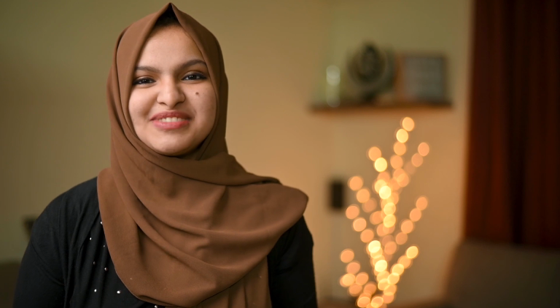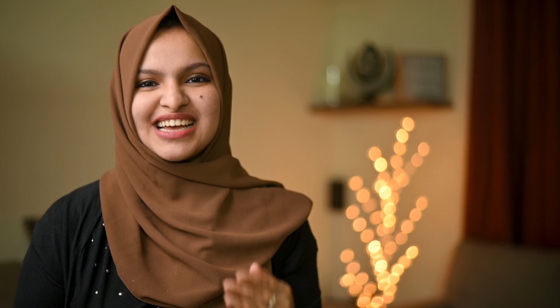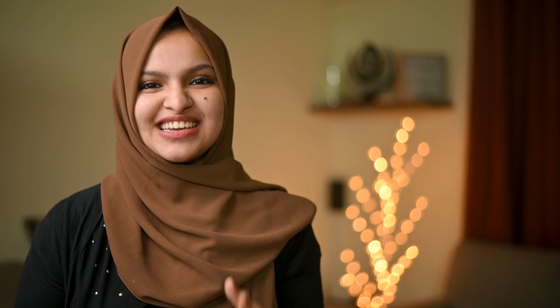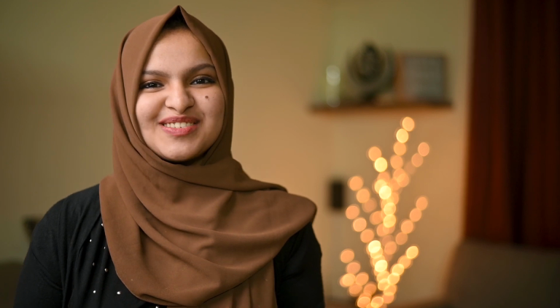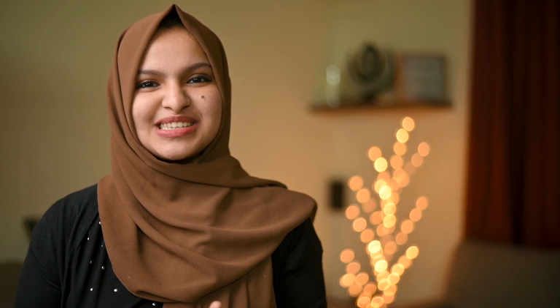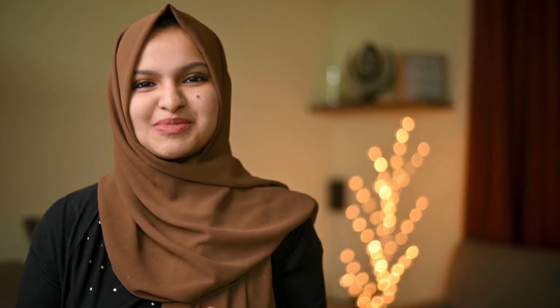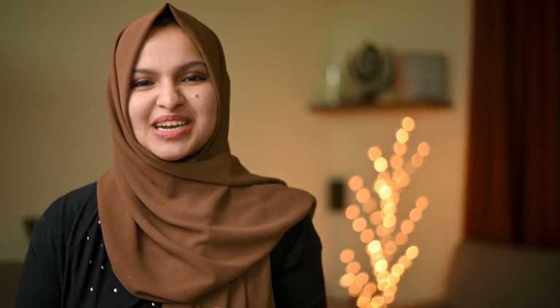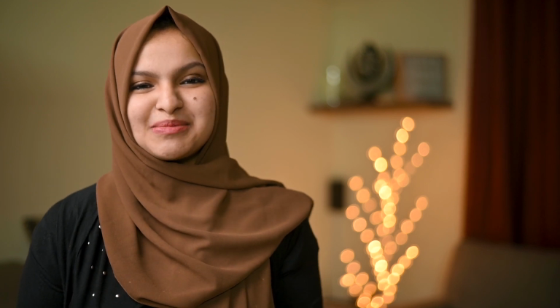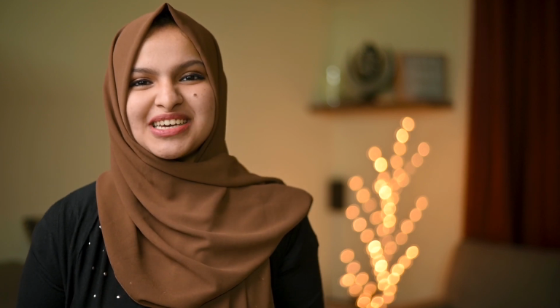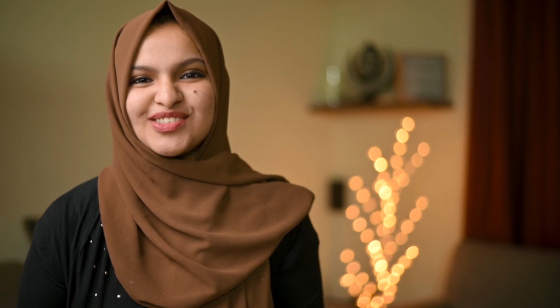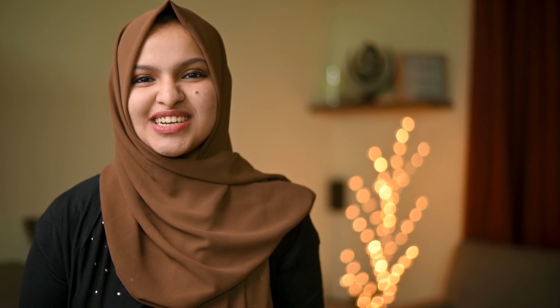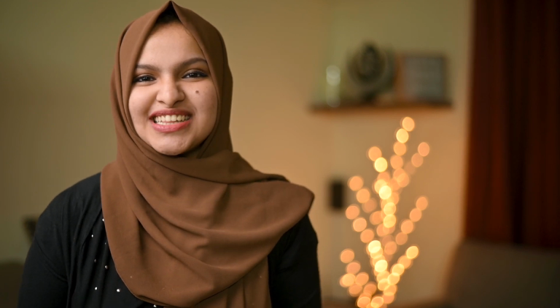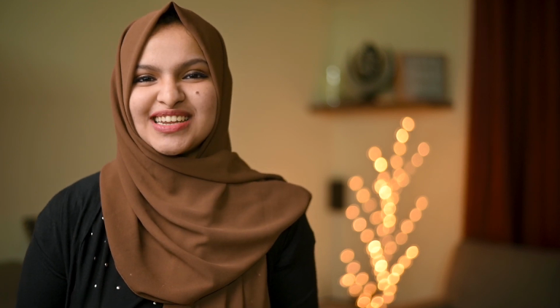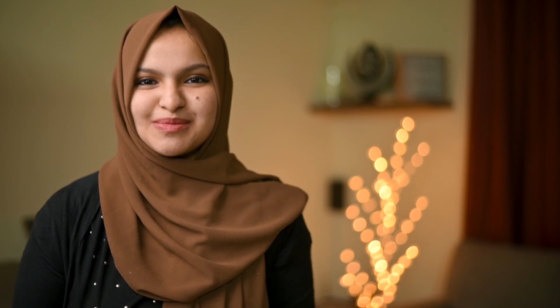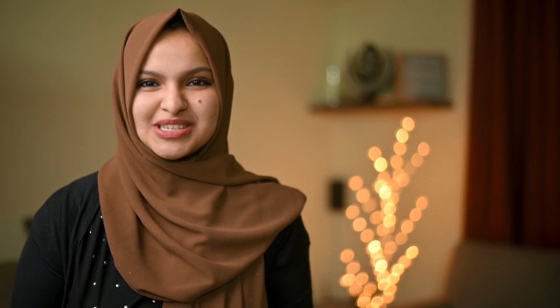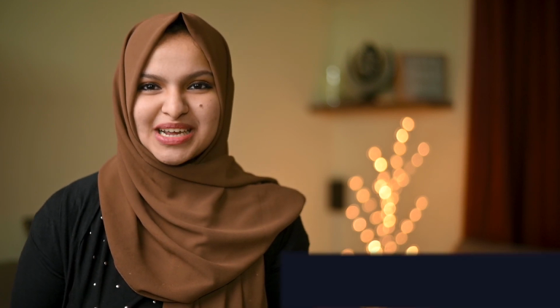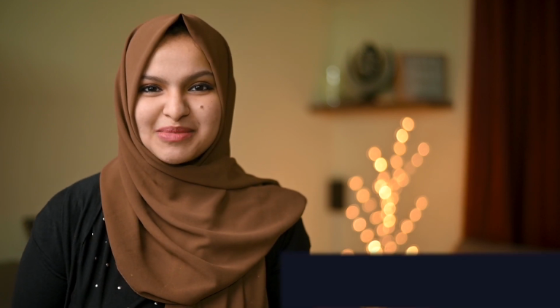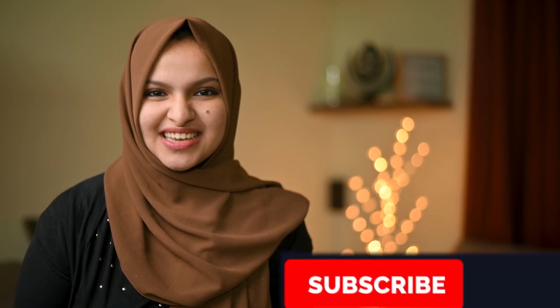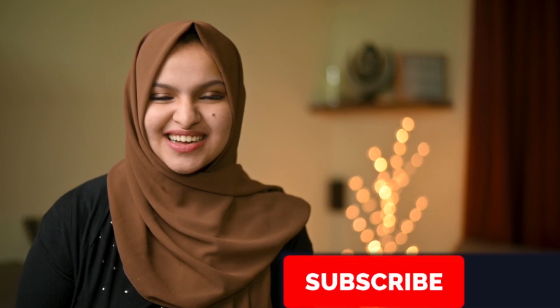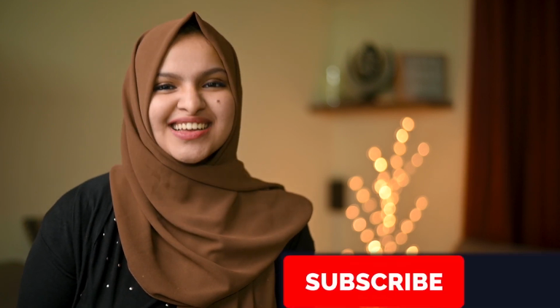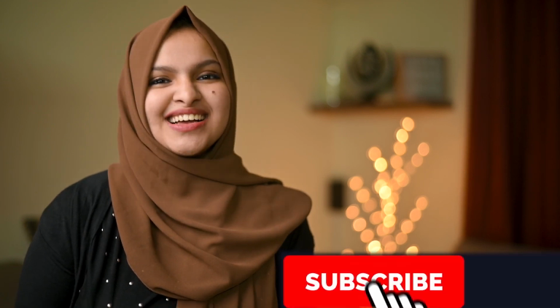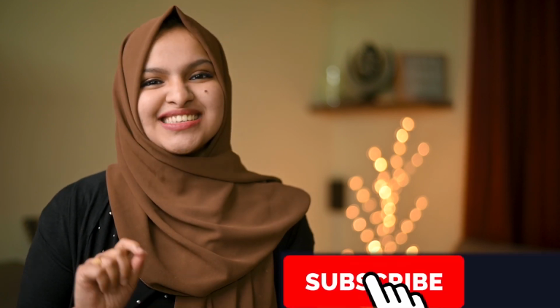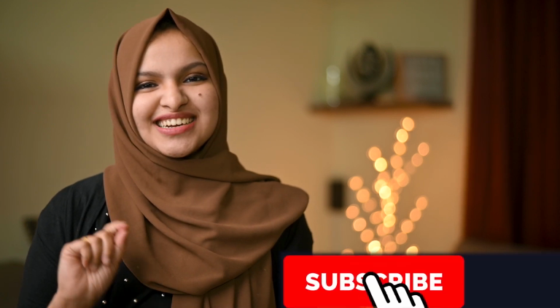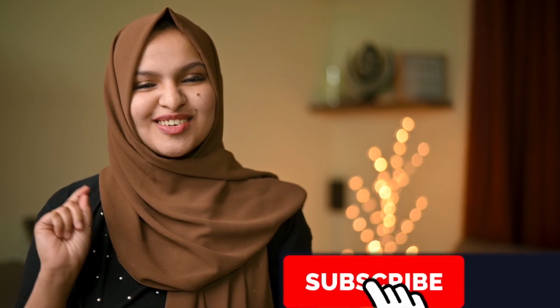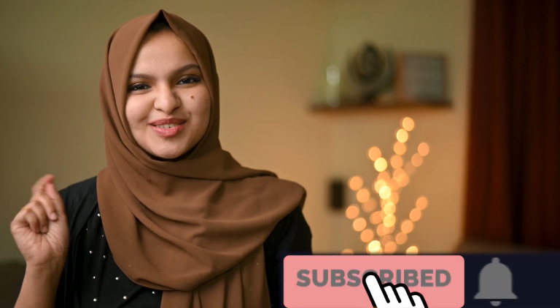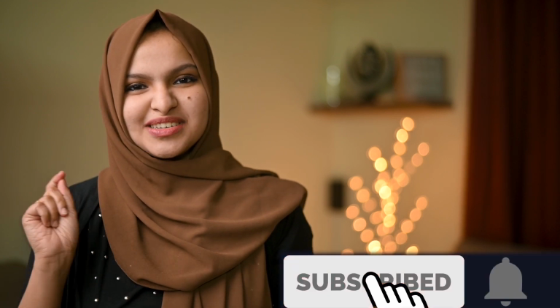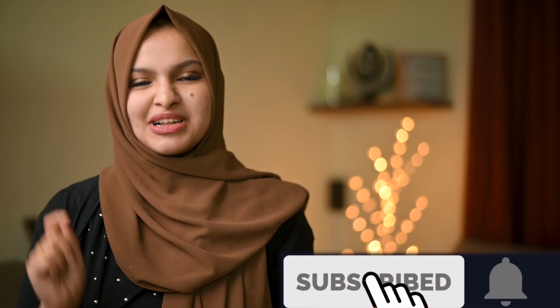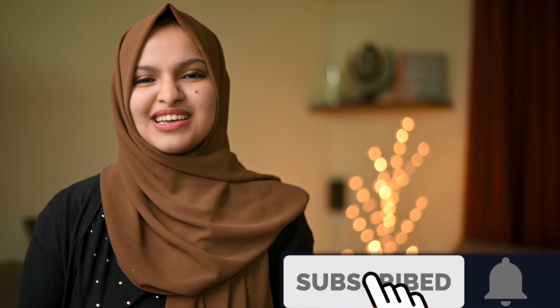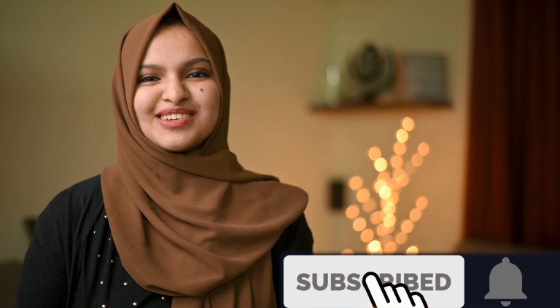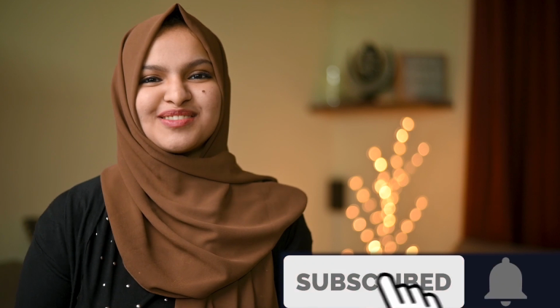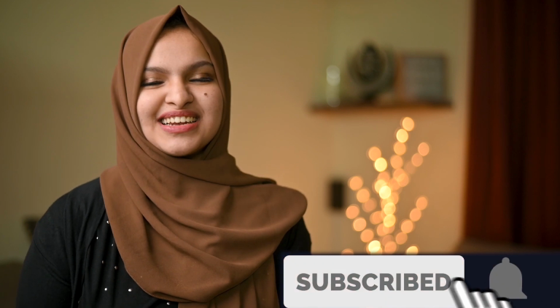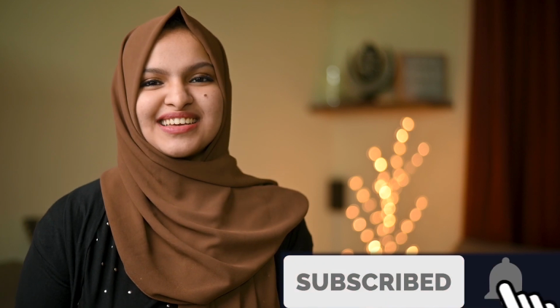If you want to subscribe to the channel, click the bell icon on the side.